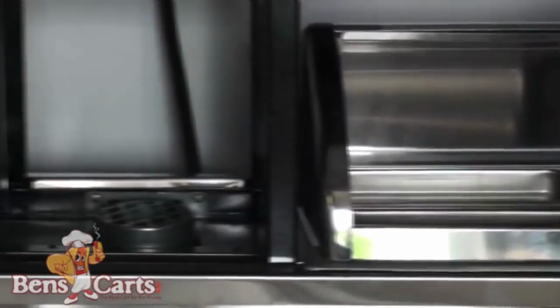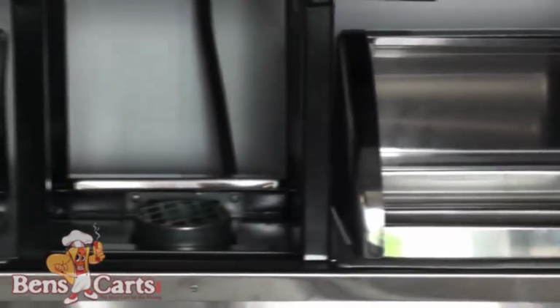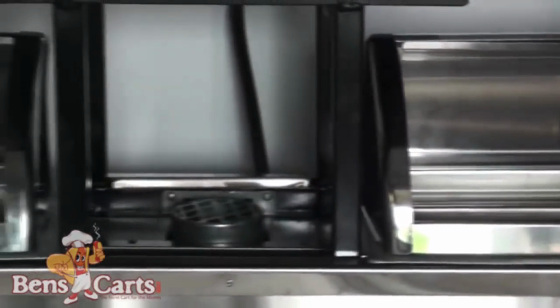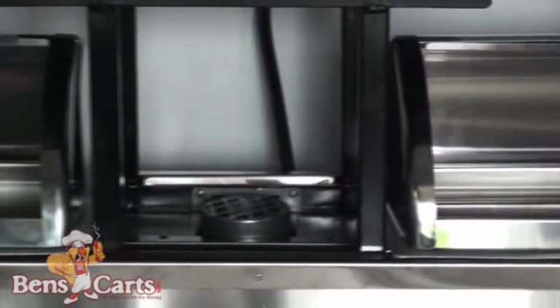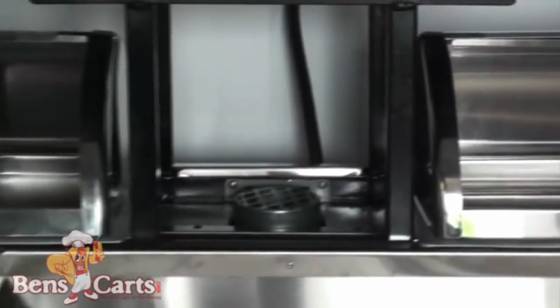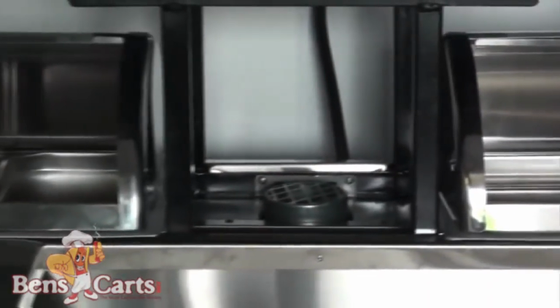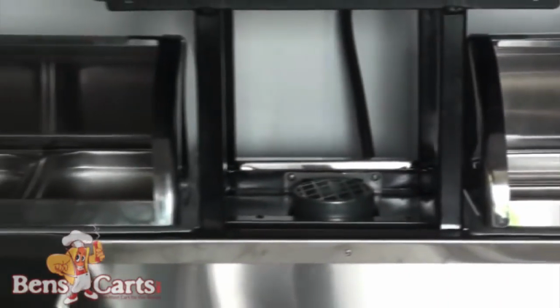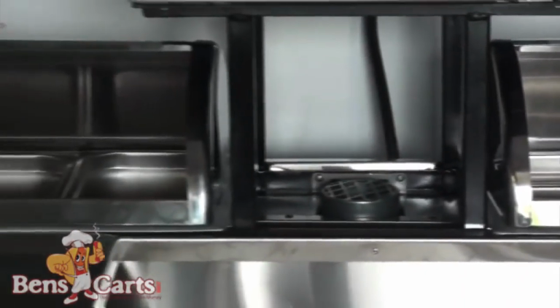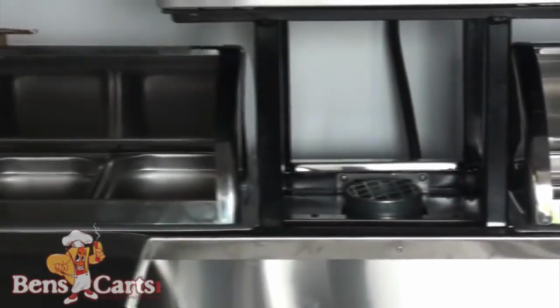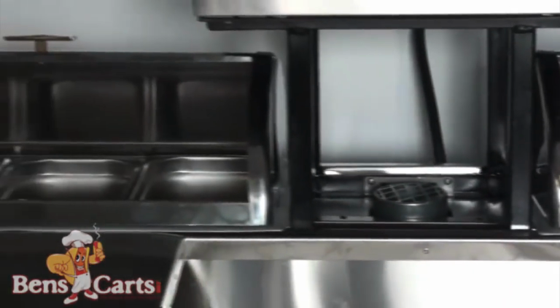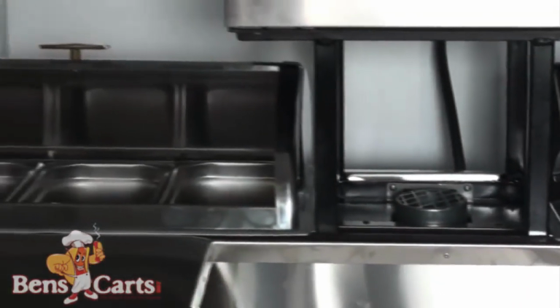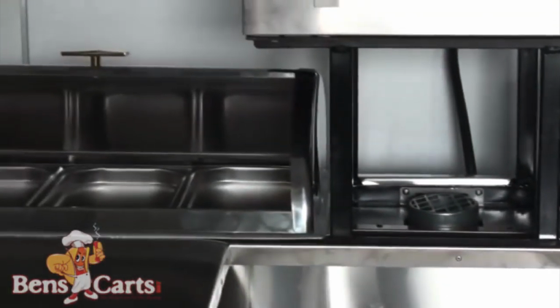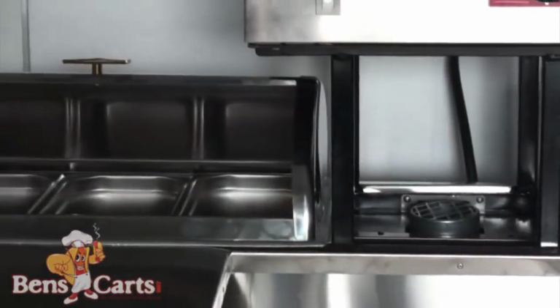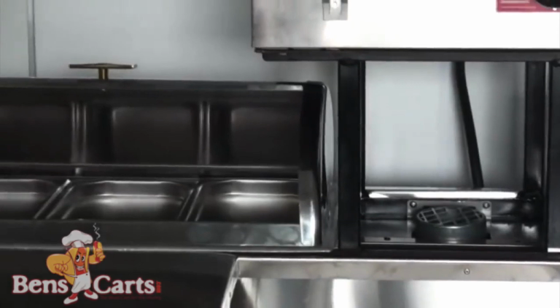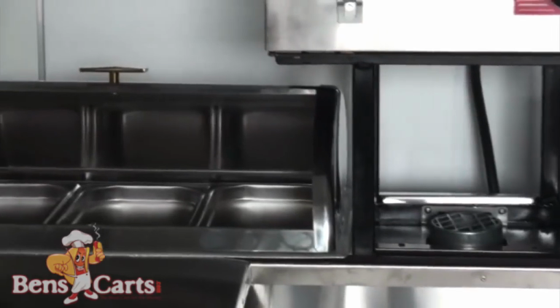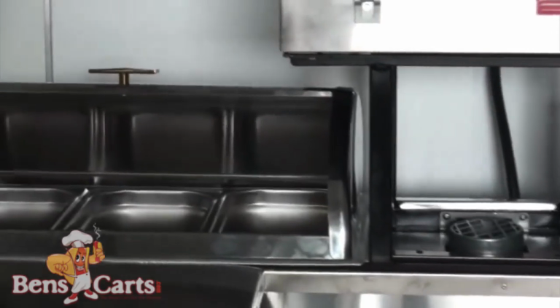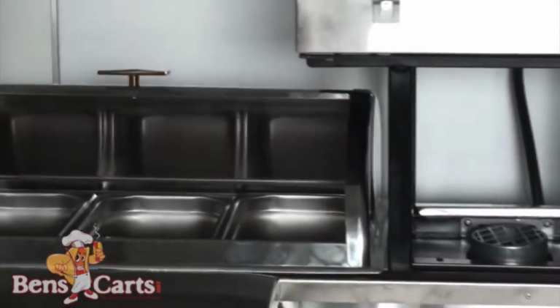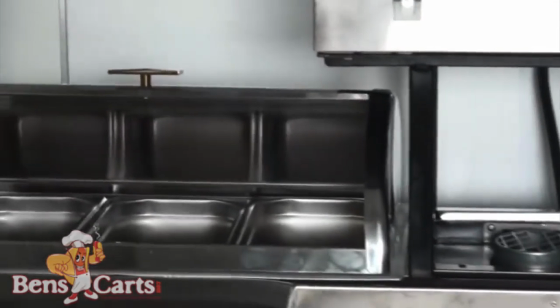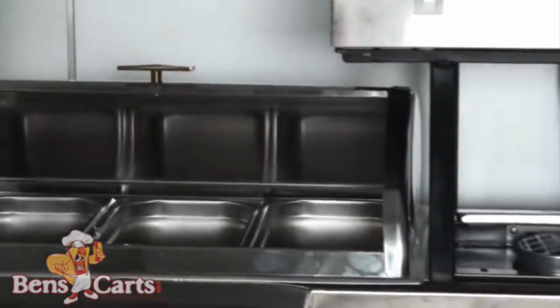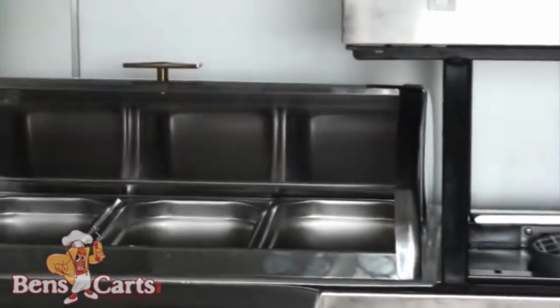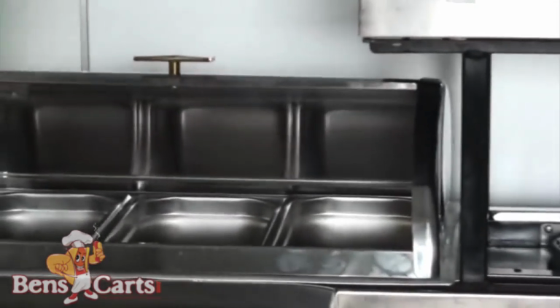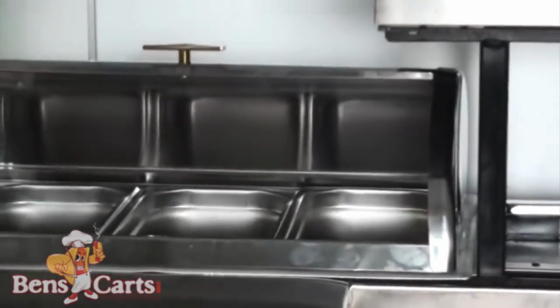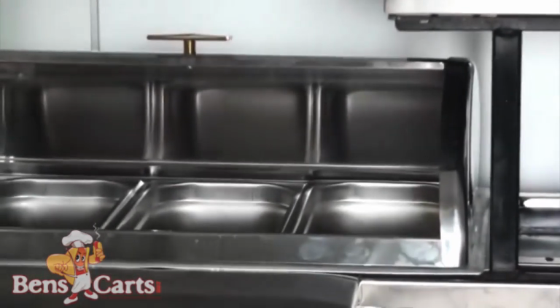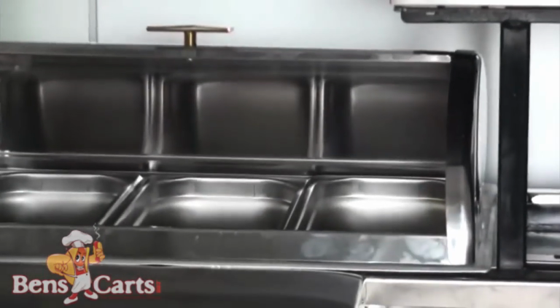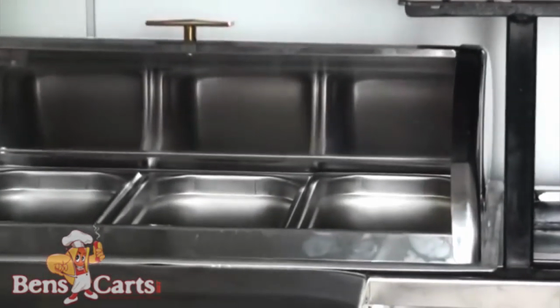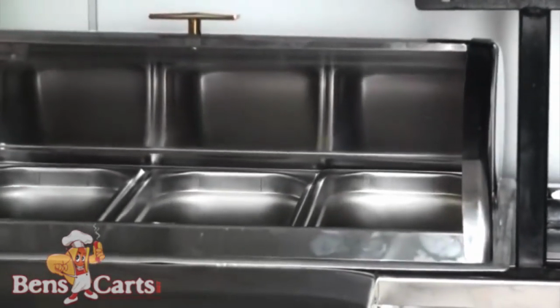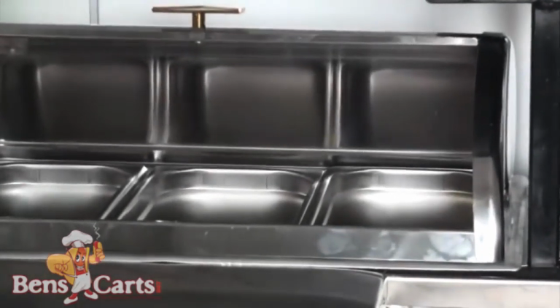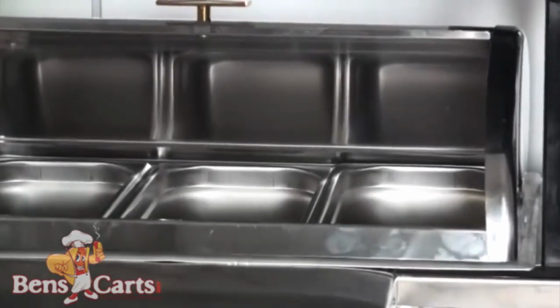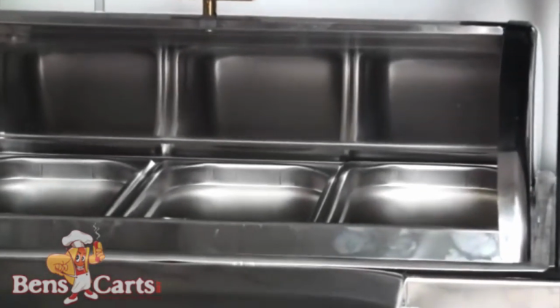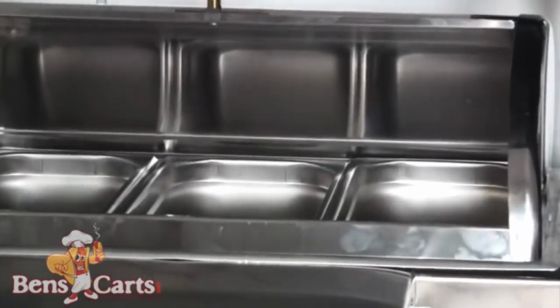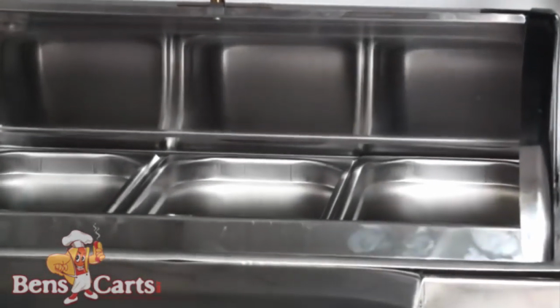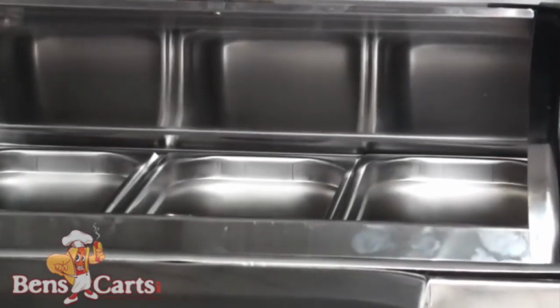Over here is your other full-size steam table, and above is your grill or griddle — your choice.